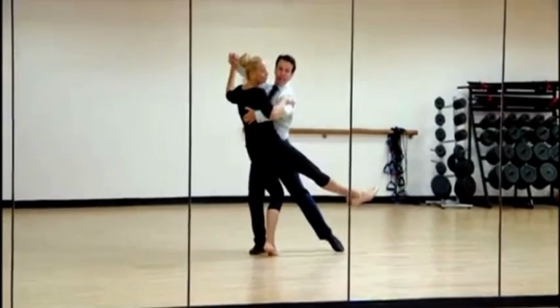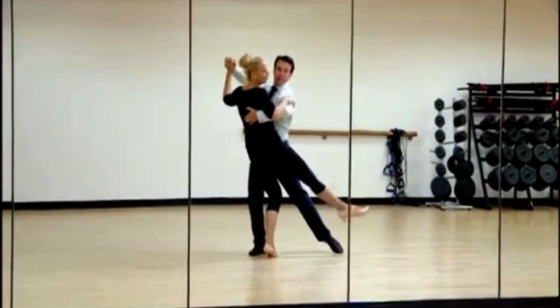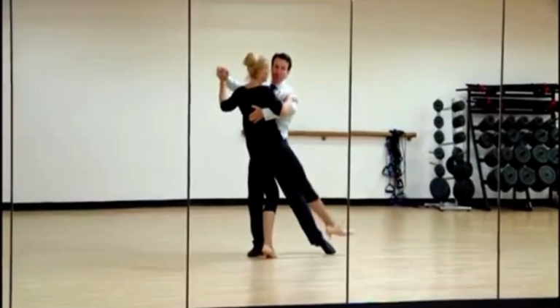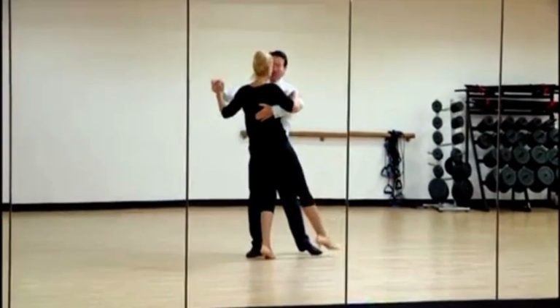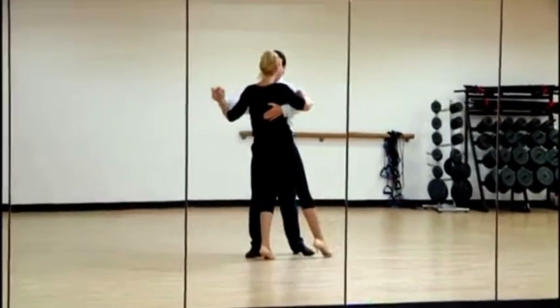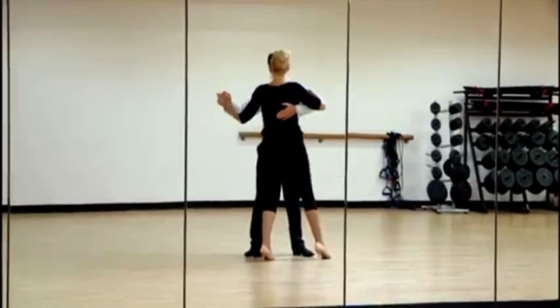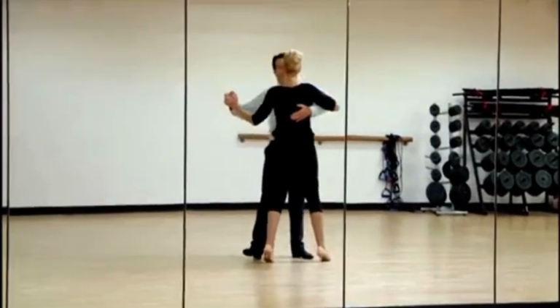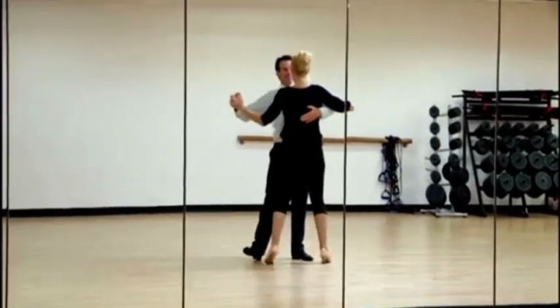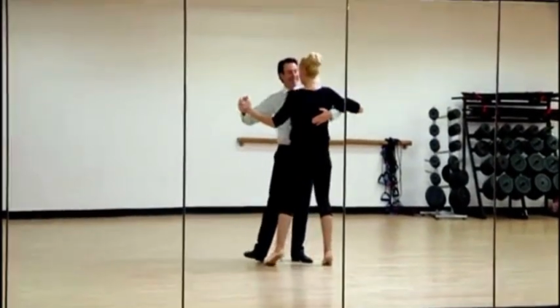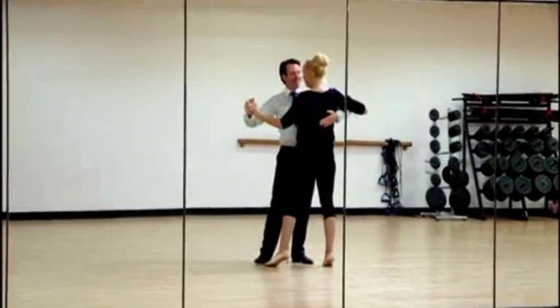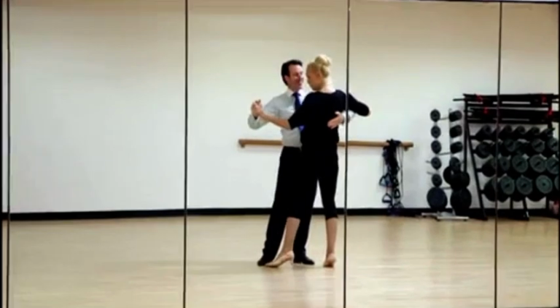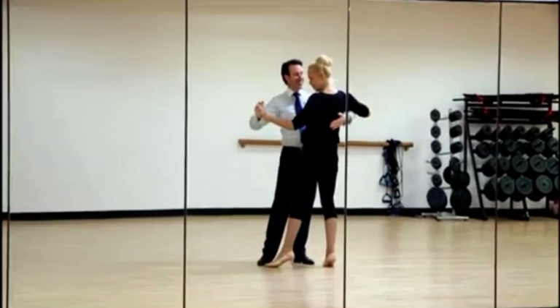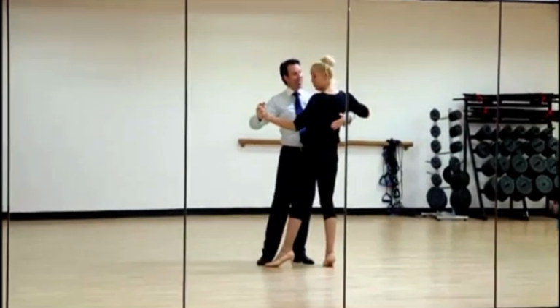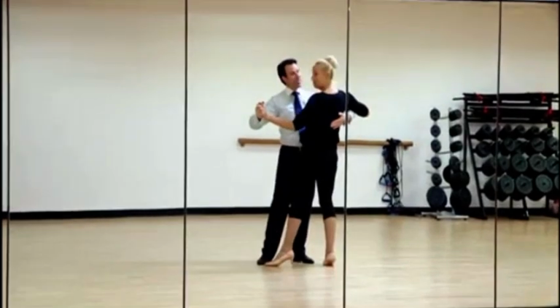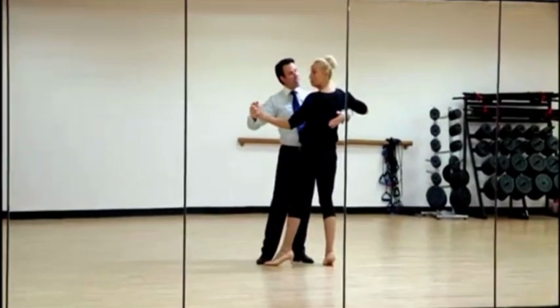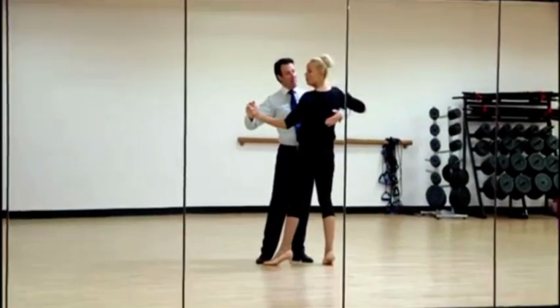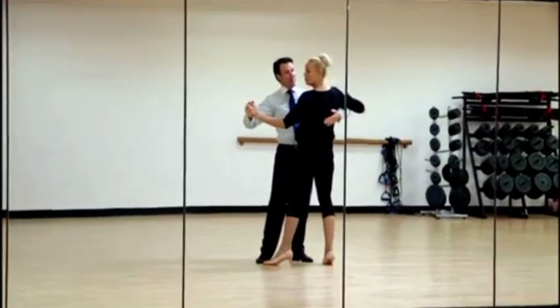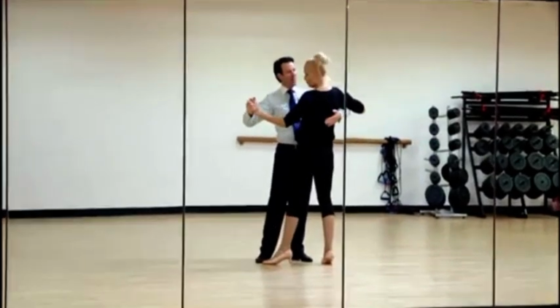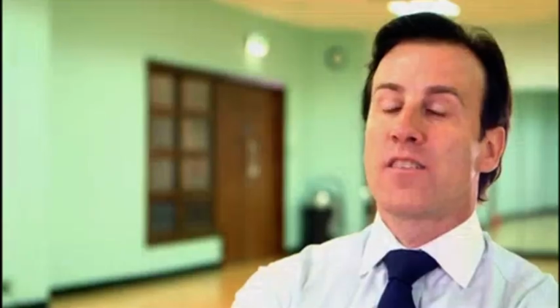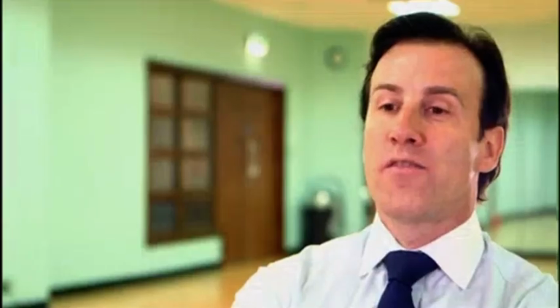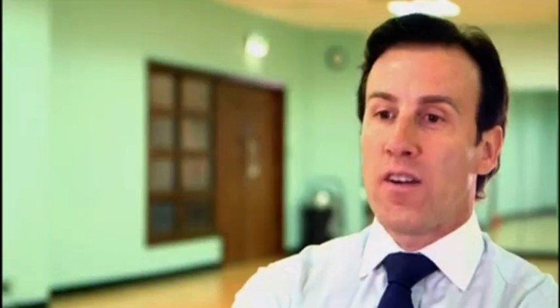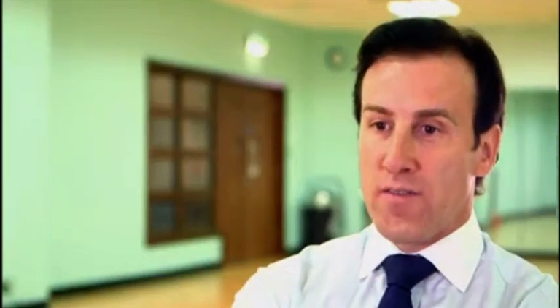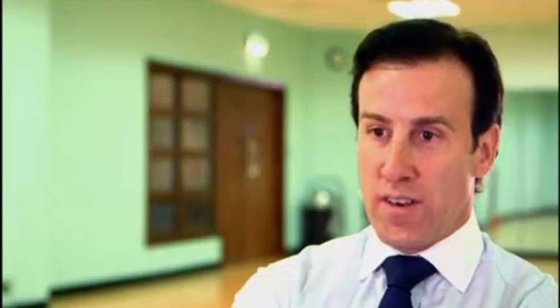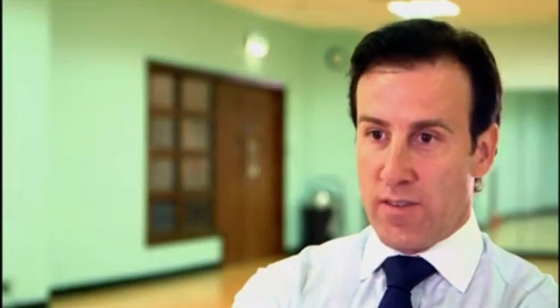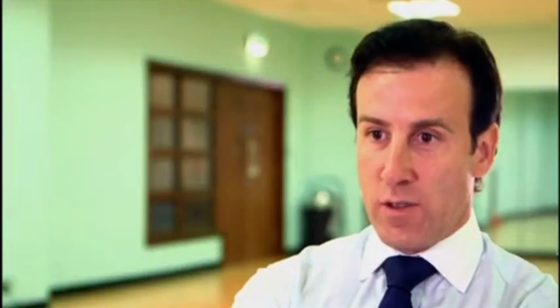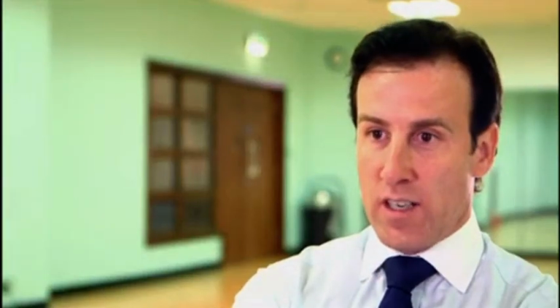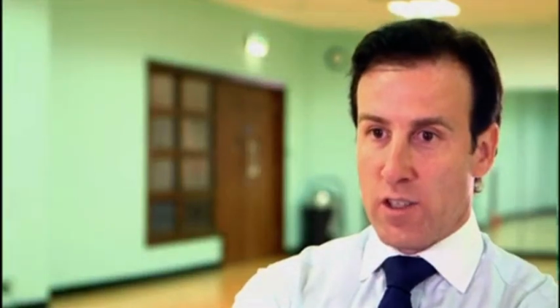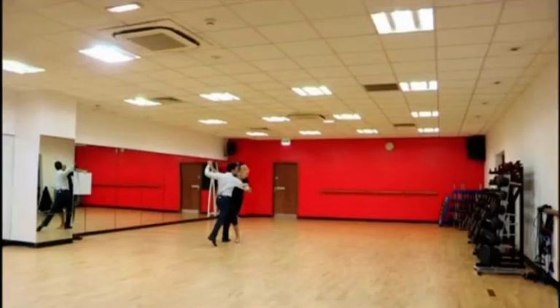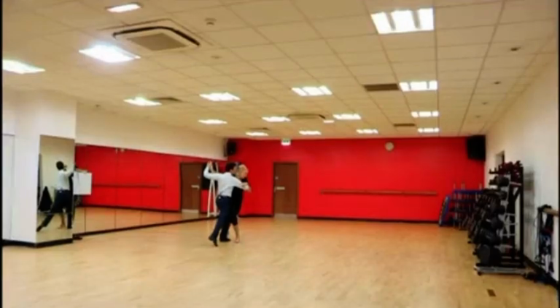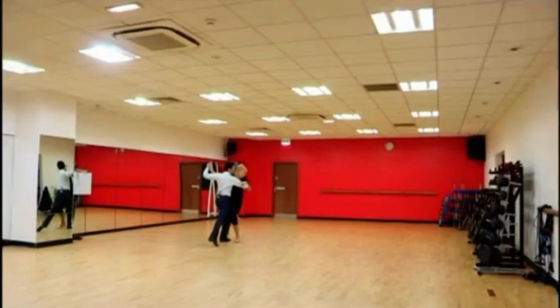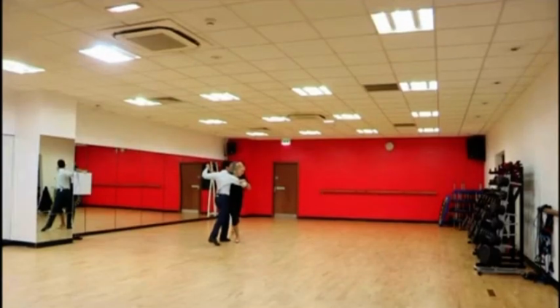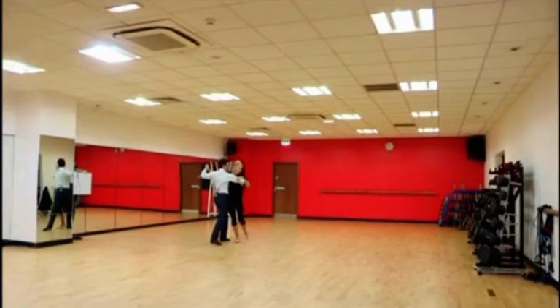No, wait, wait. What are you doing? The step. It's a very, very difficult dance to do technically well.